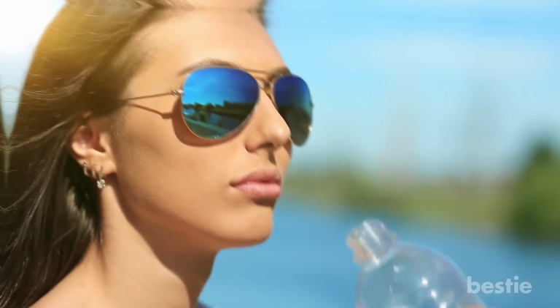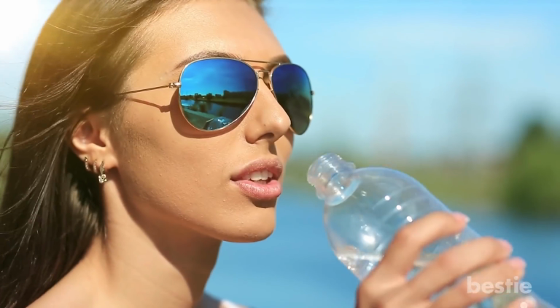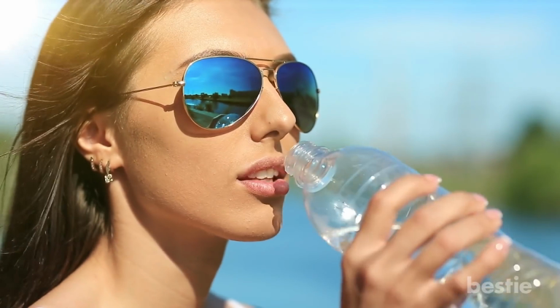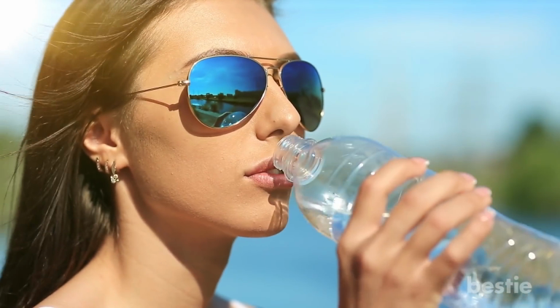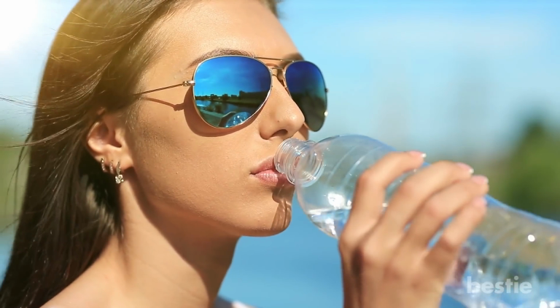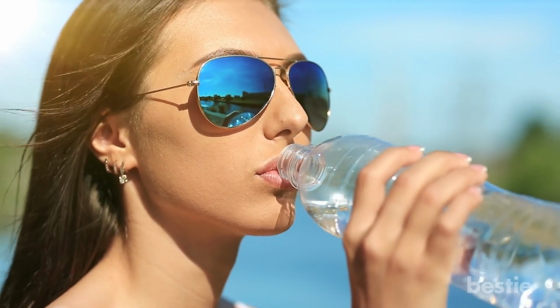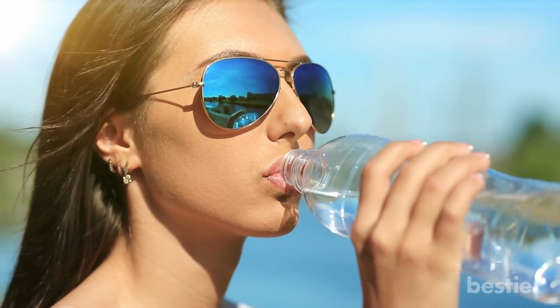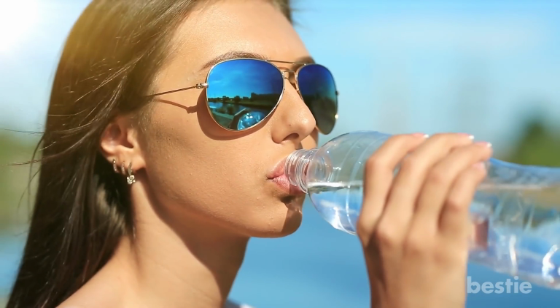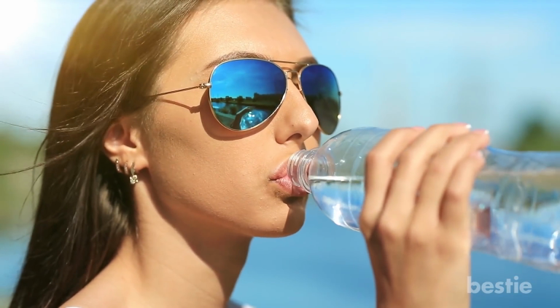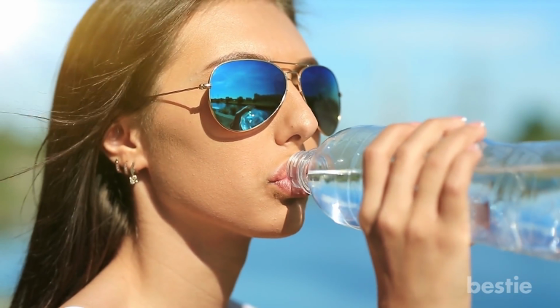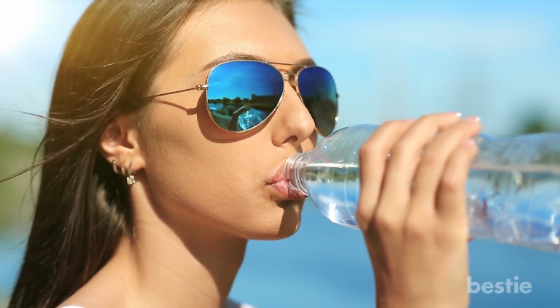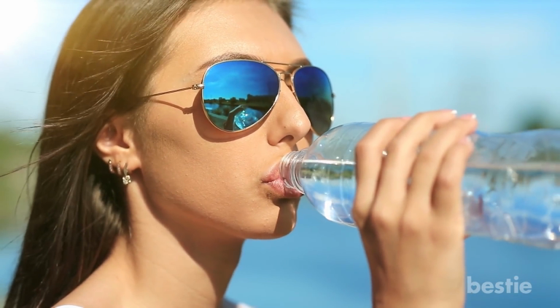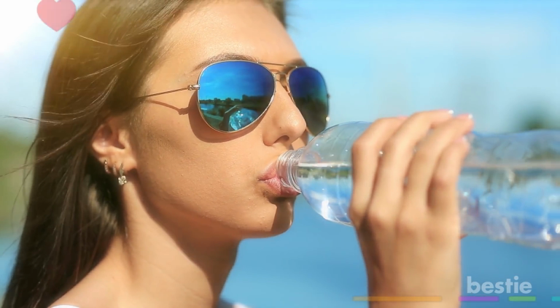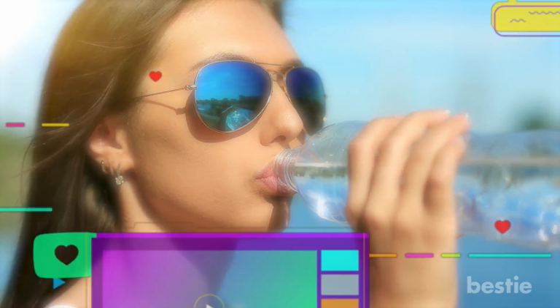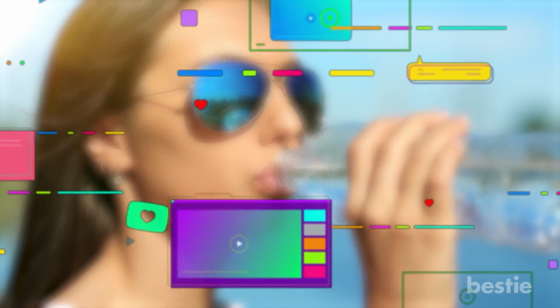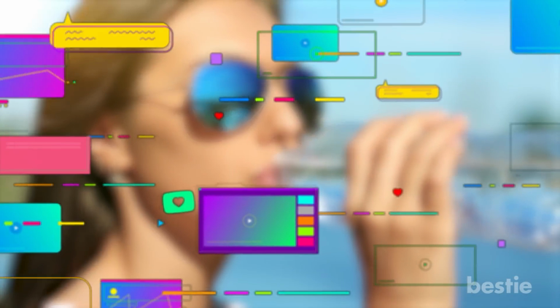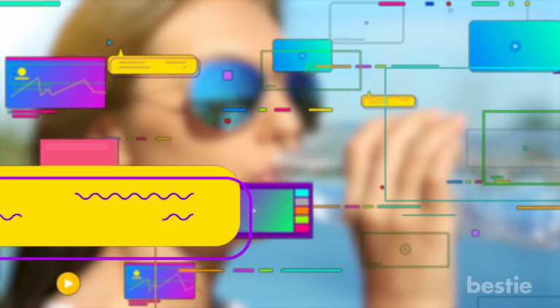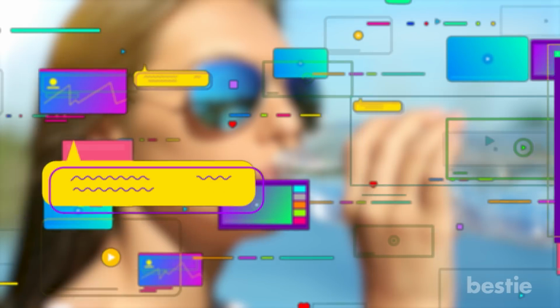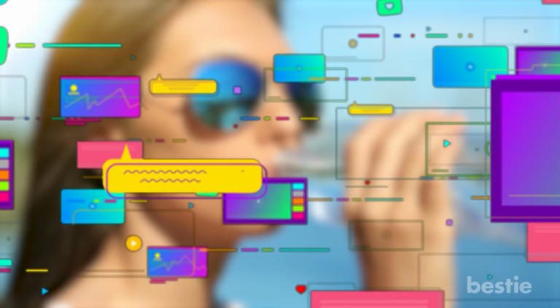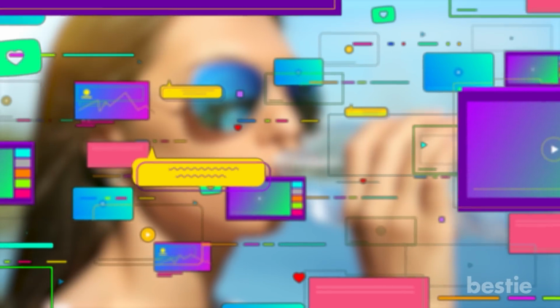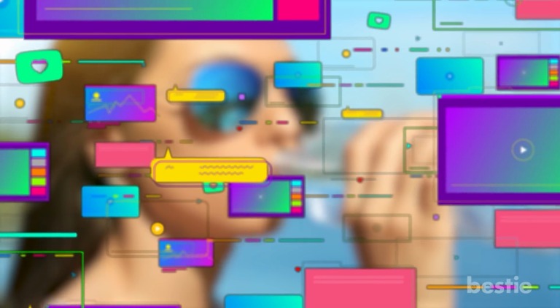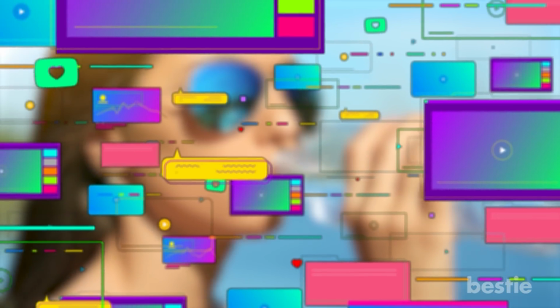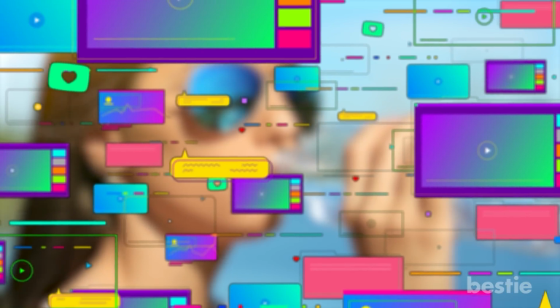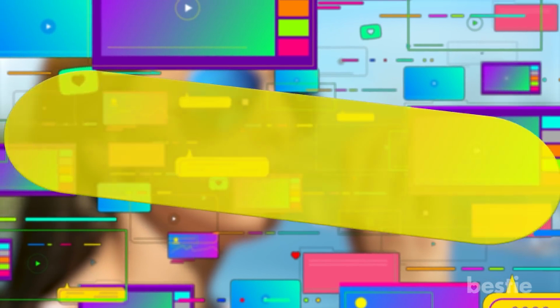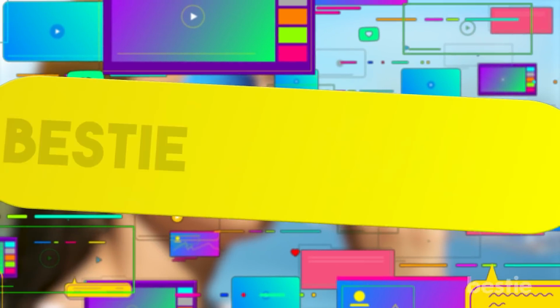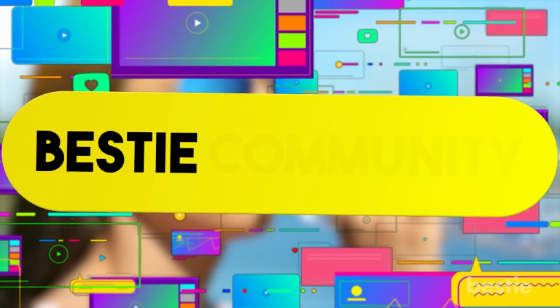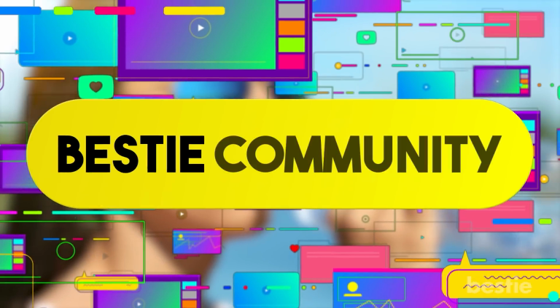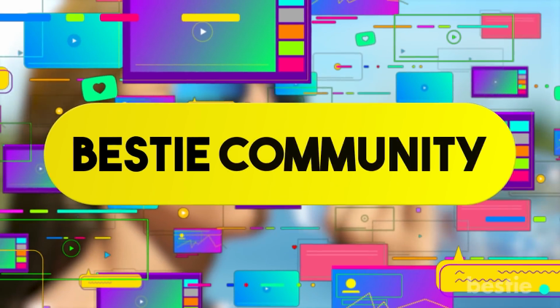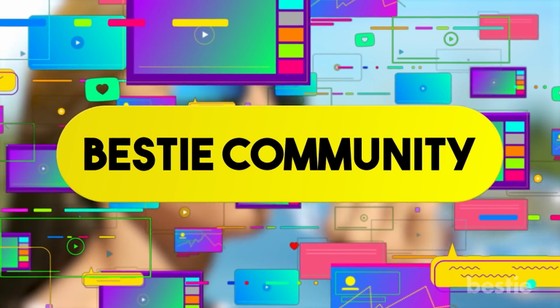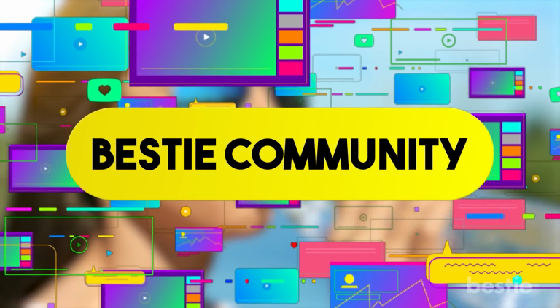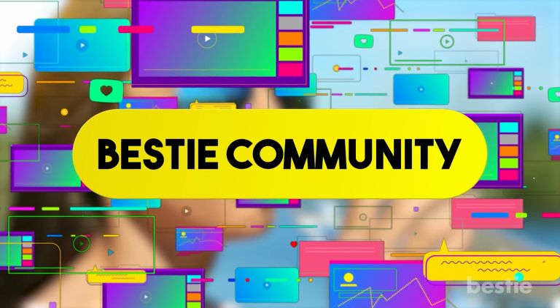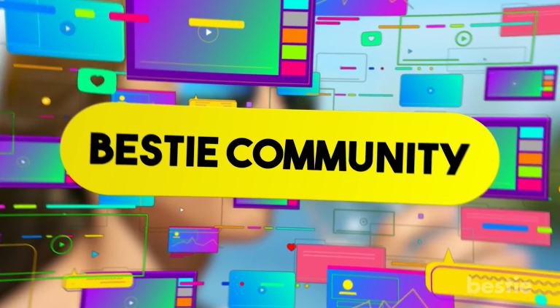Do you drink enough water throughout the day? Do you keep yourself hydrated? Share your preferences with the Bestie community in the comments below.